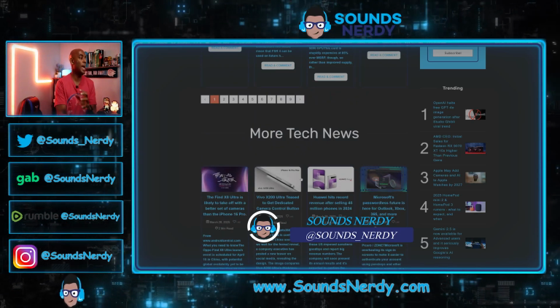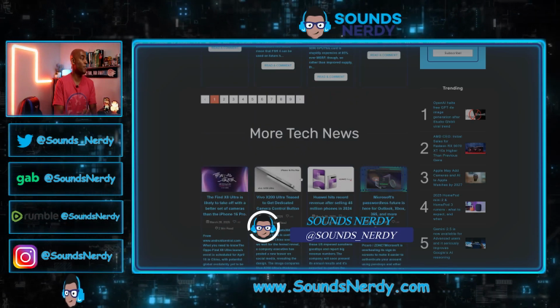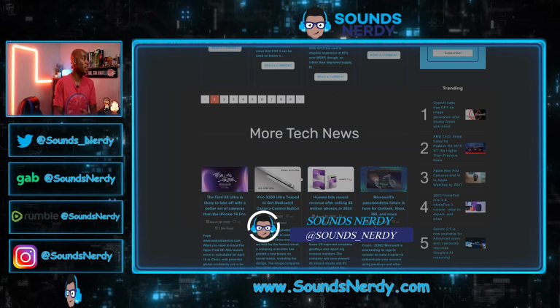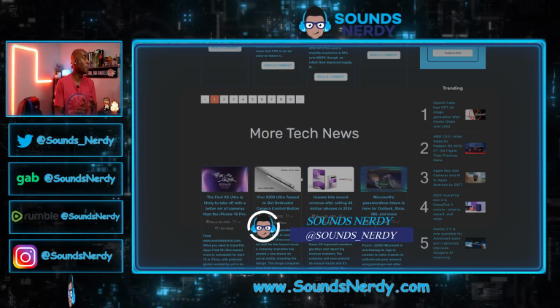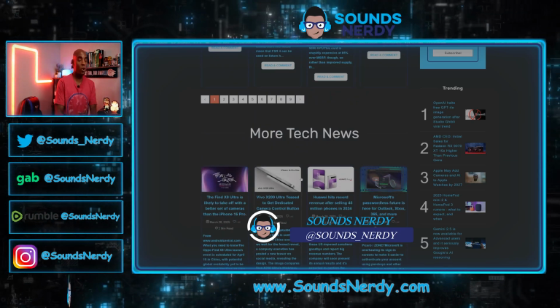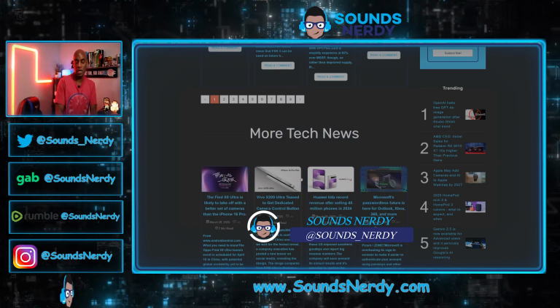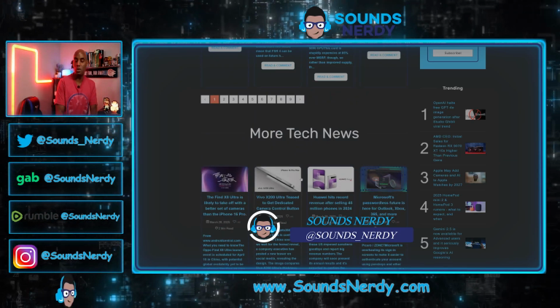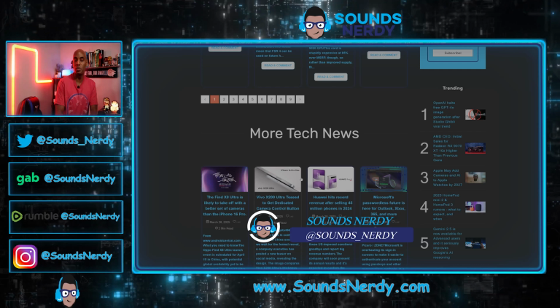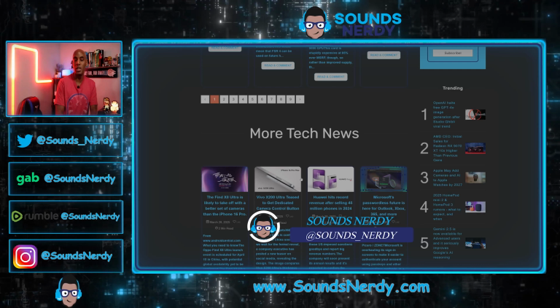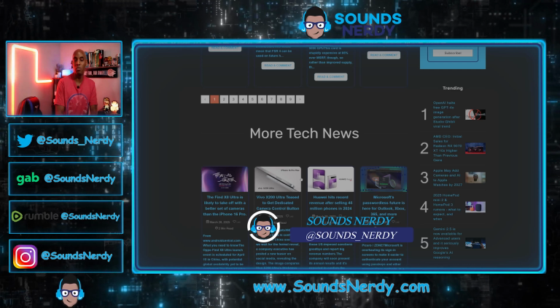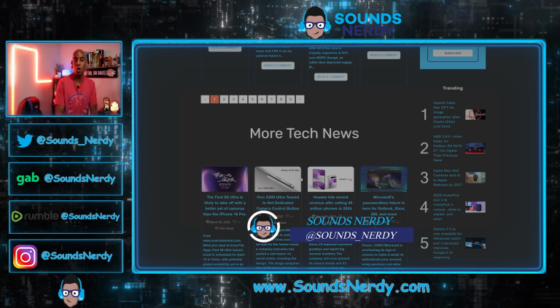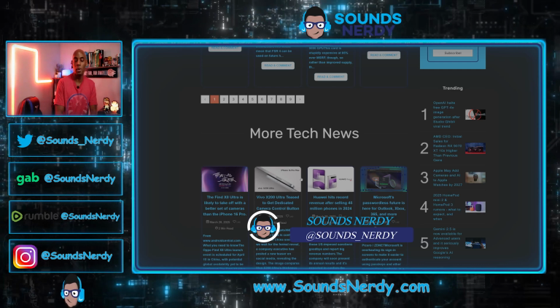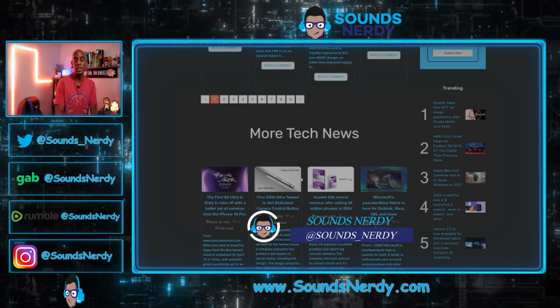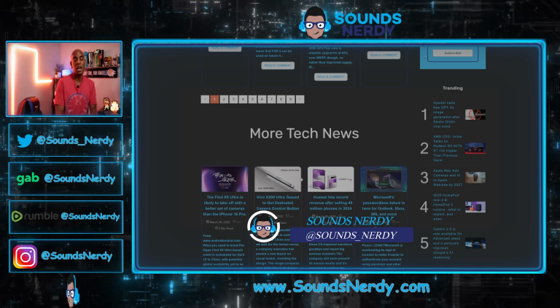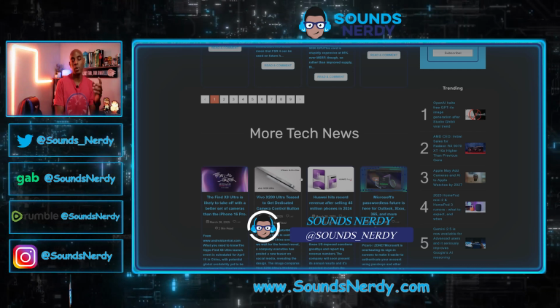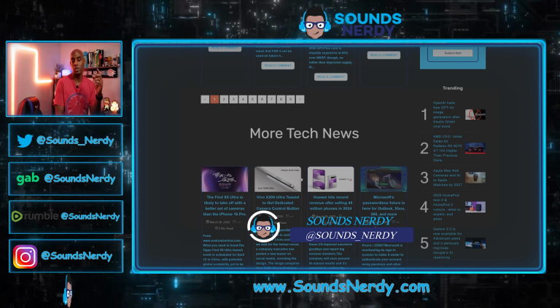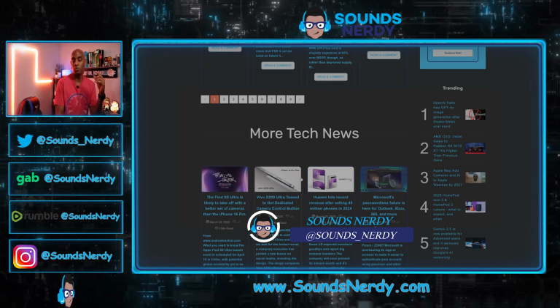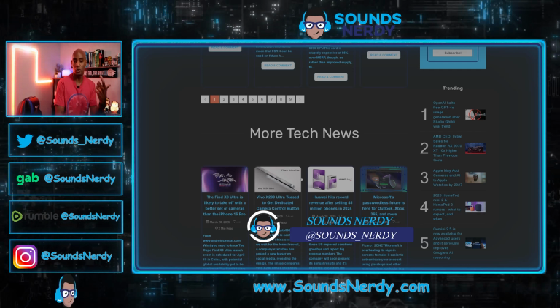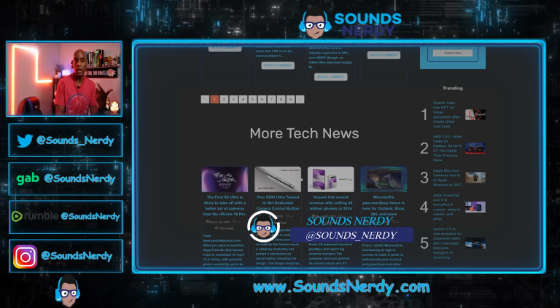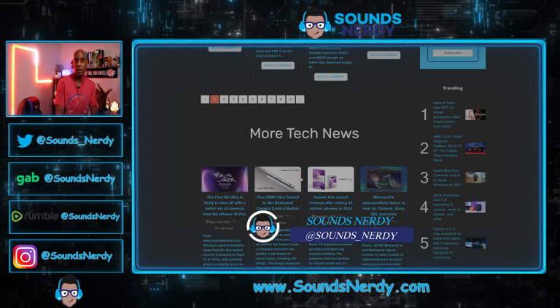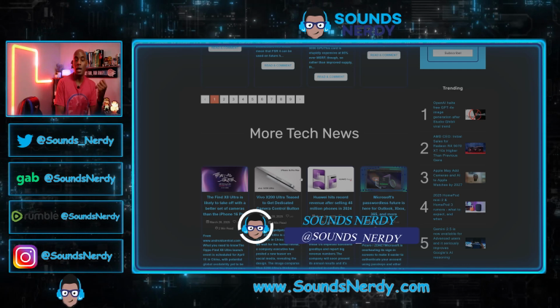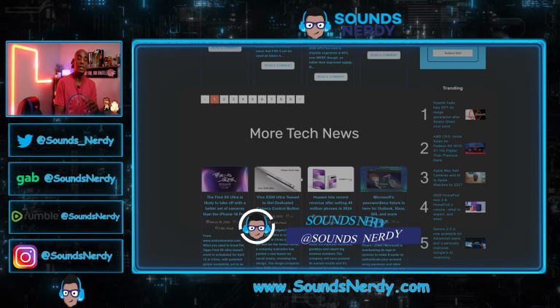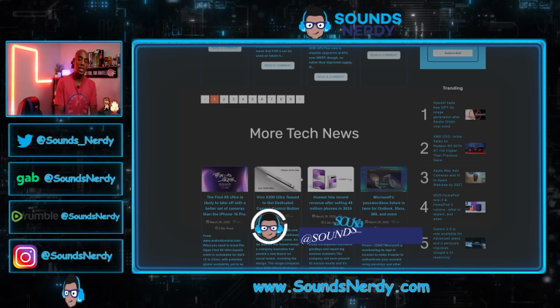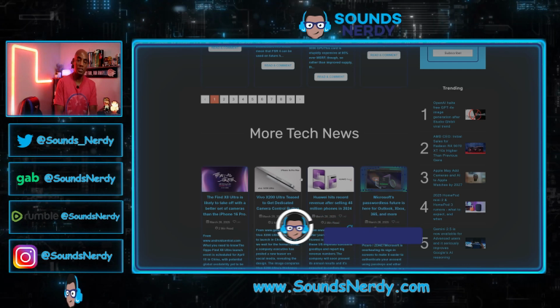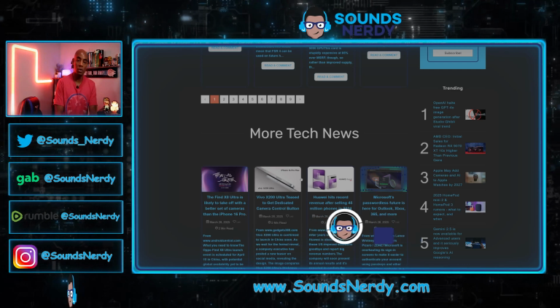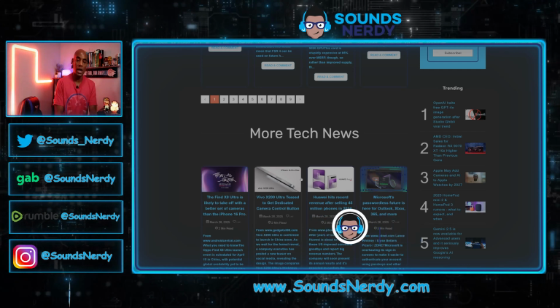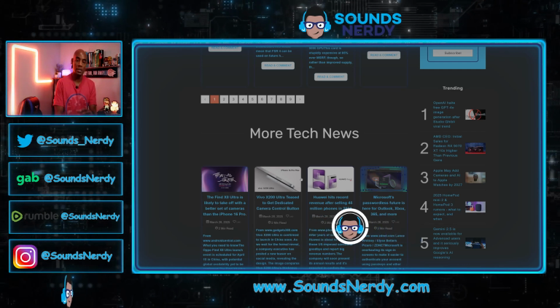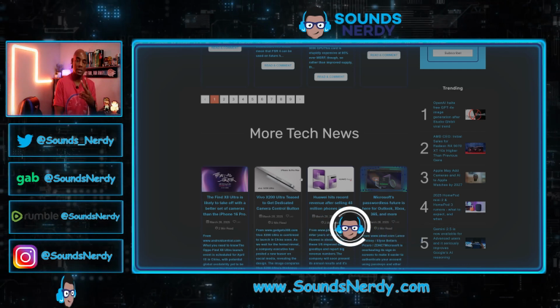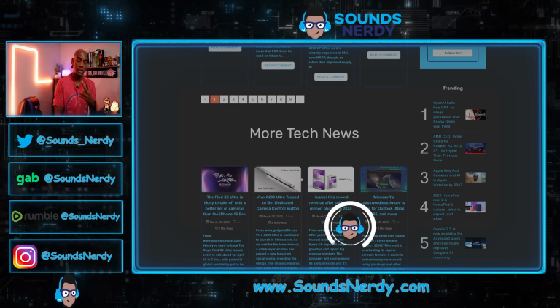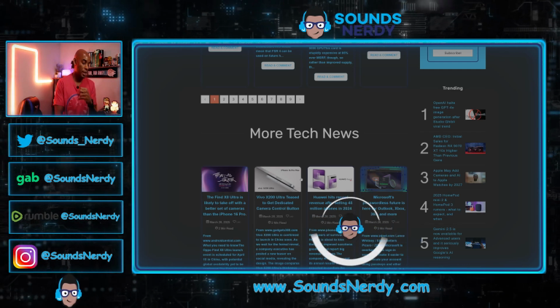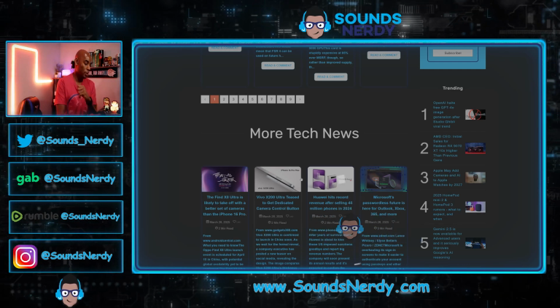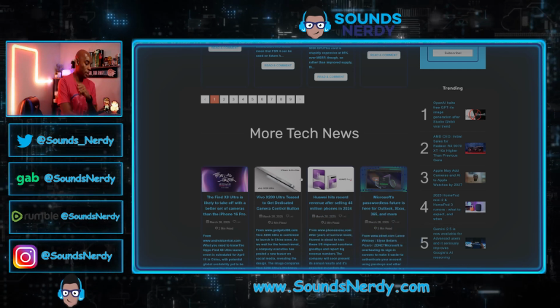For even more tech news in video form, check out one of these two videos right here. Until the next video, guys — stay nerdy.